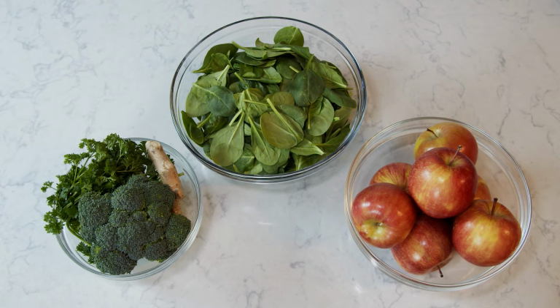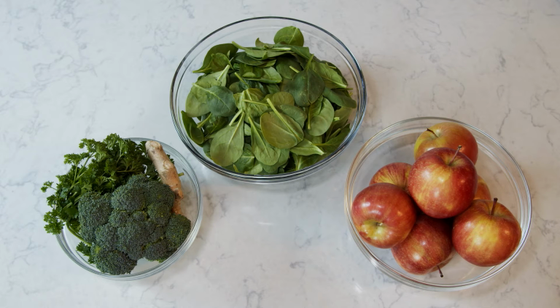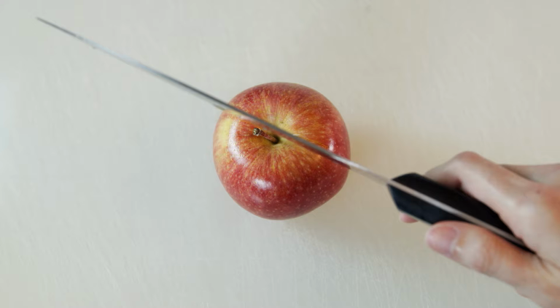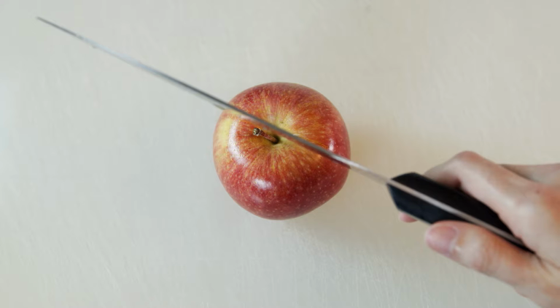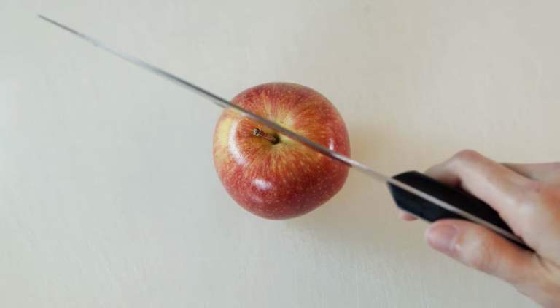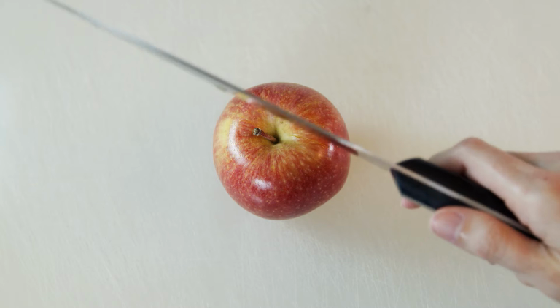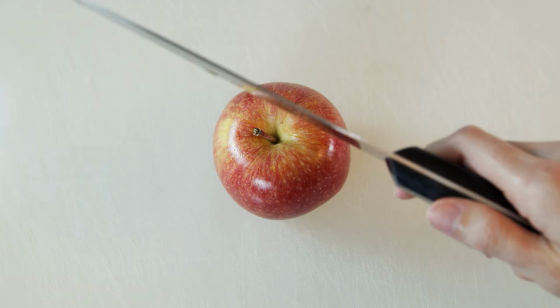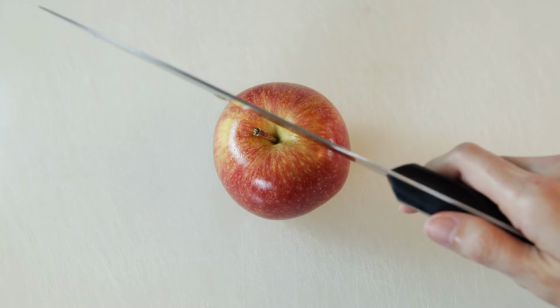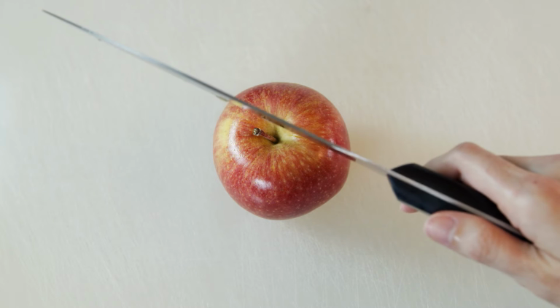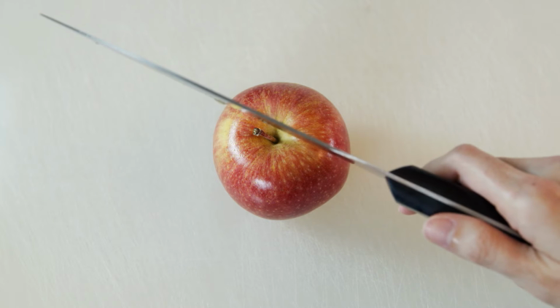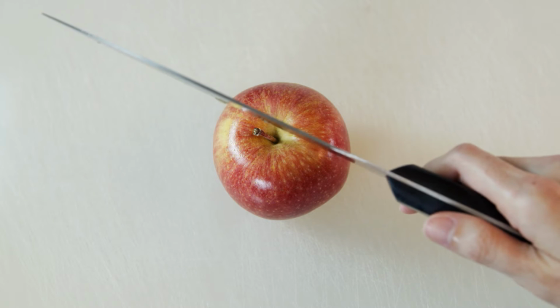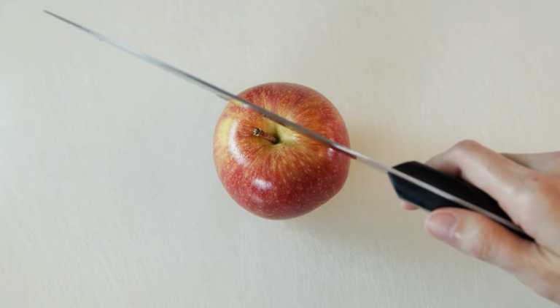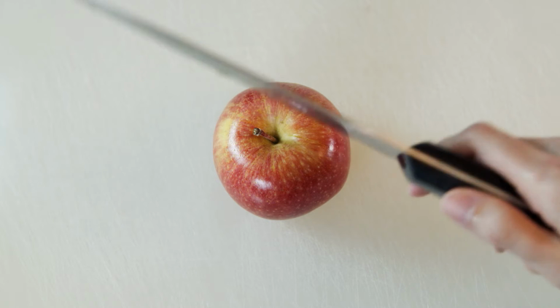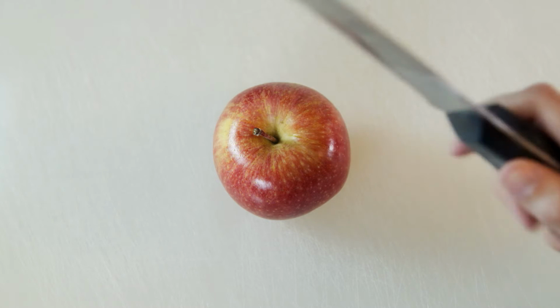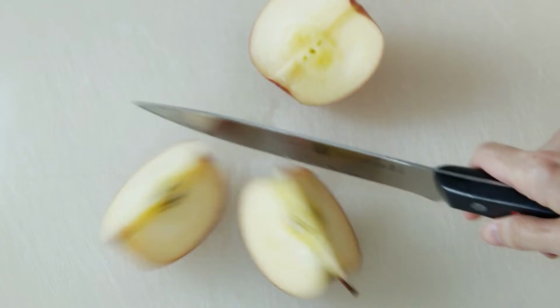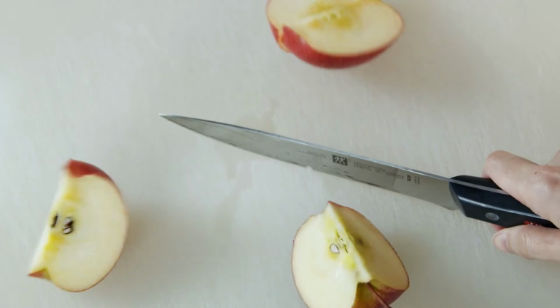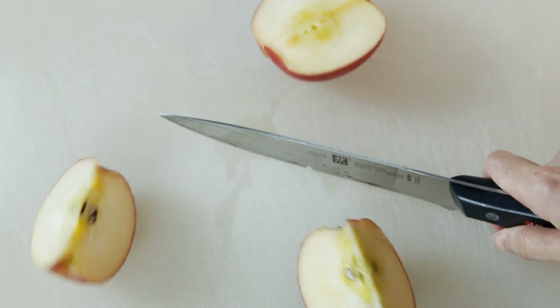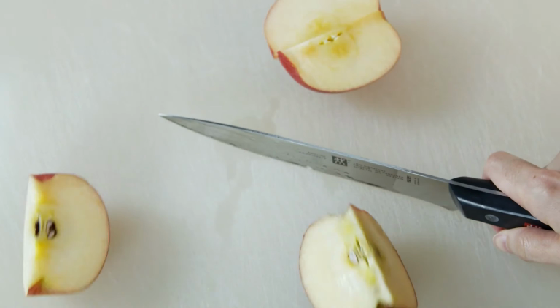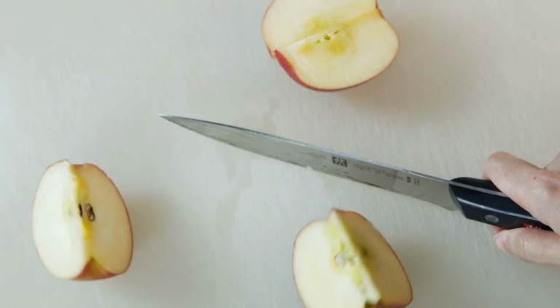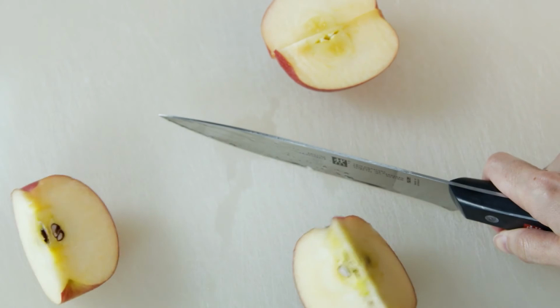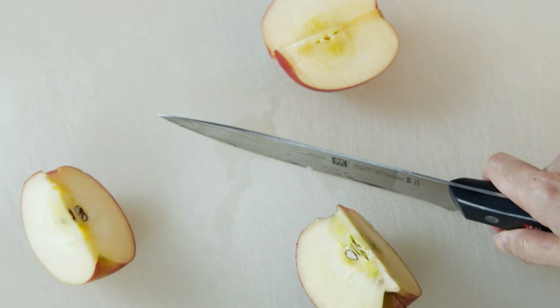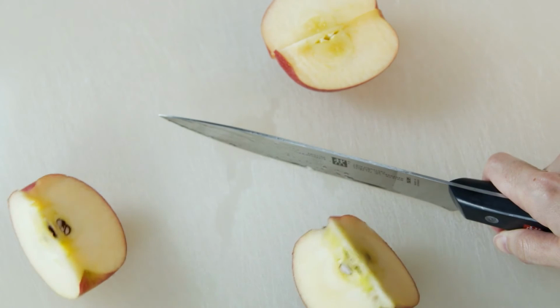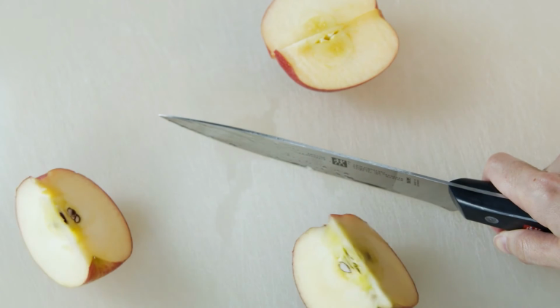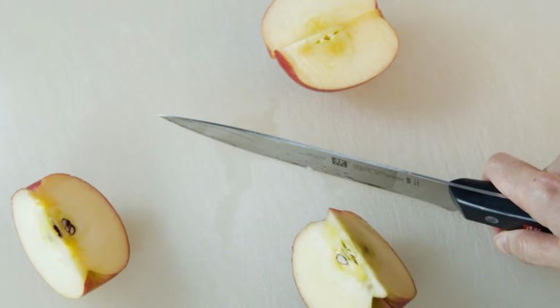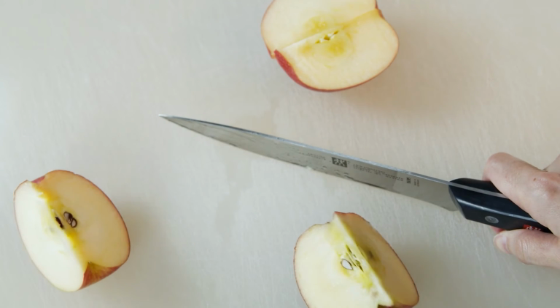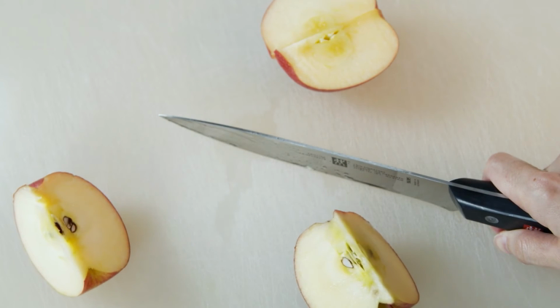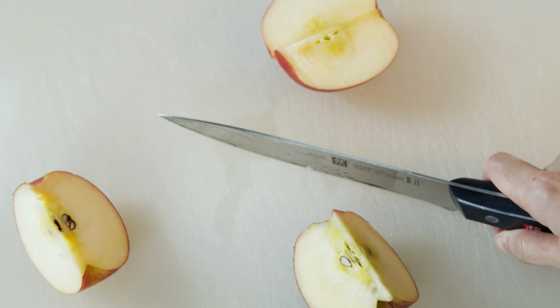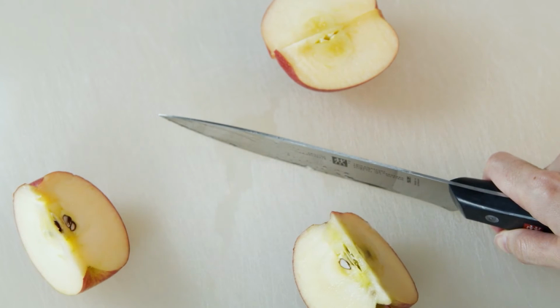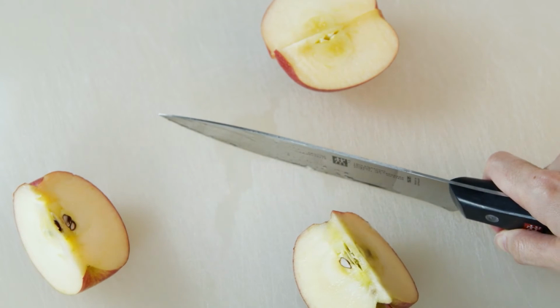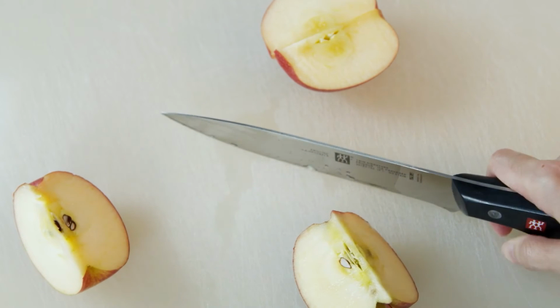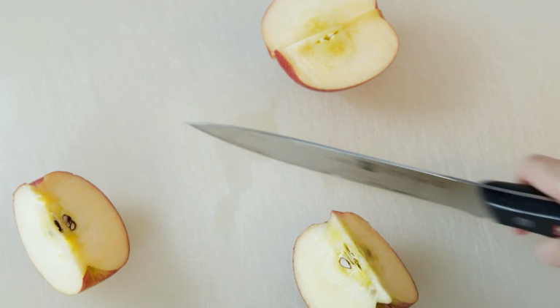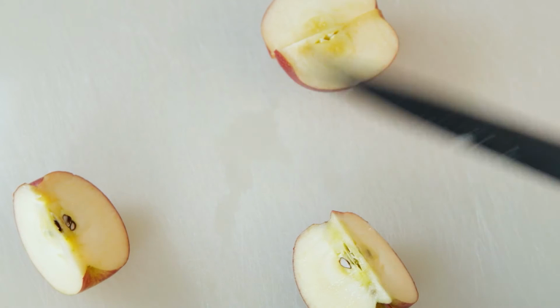Next we cut the apple. Hi-yah! Whoa, it's really sharp.